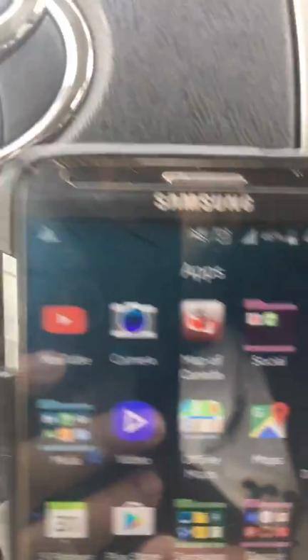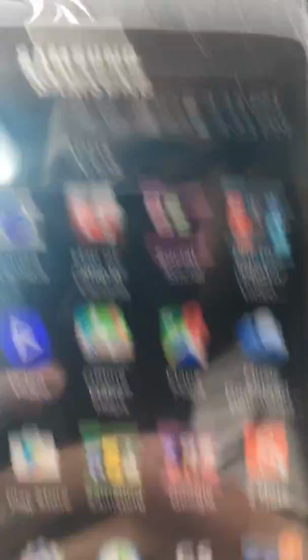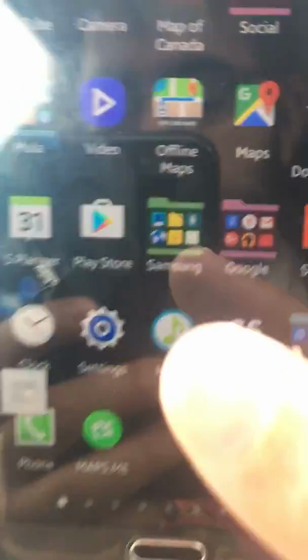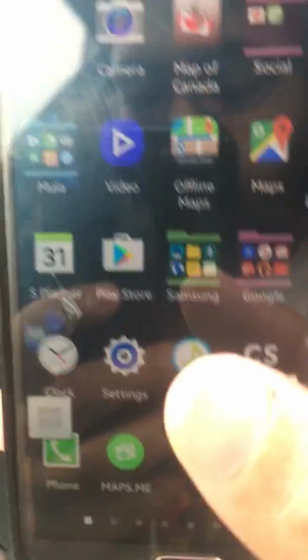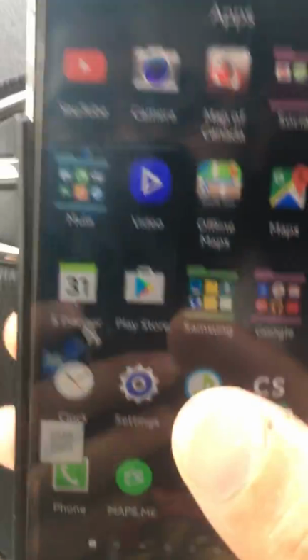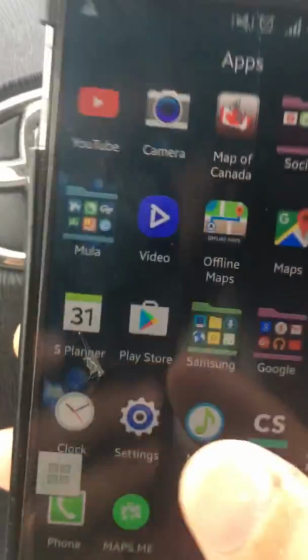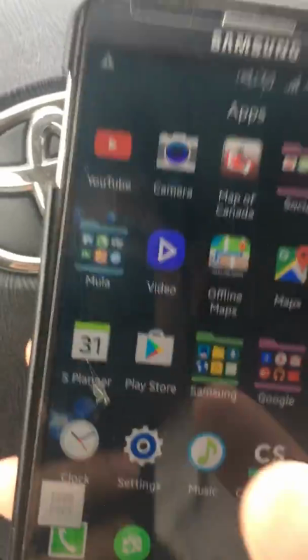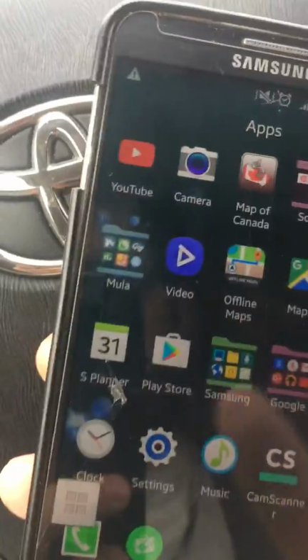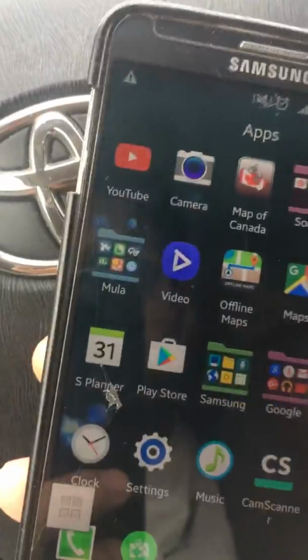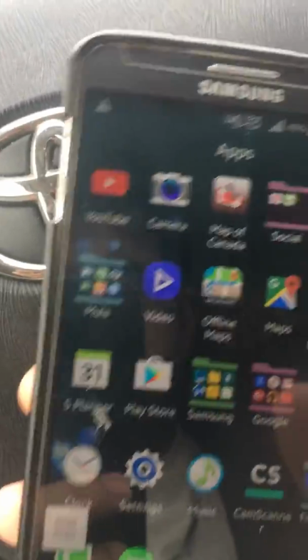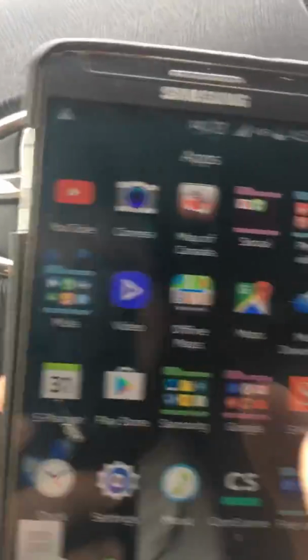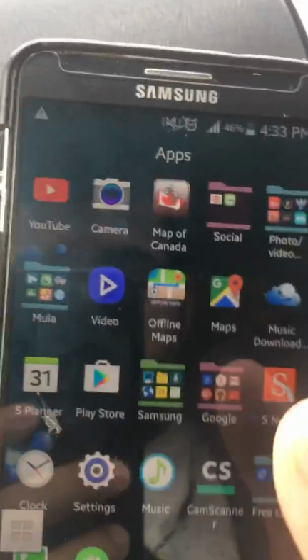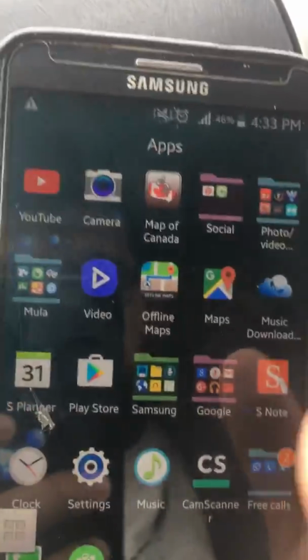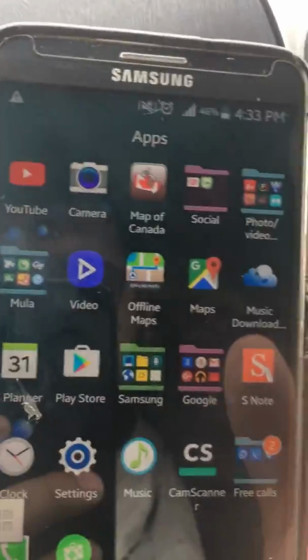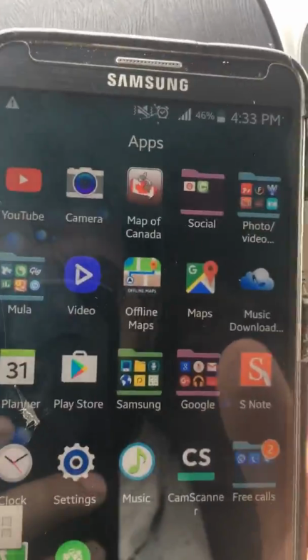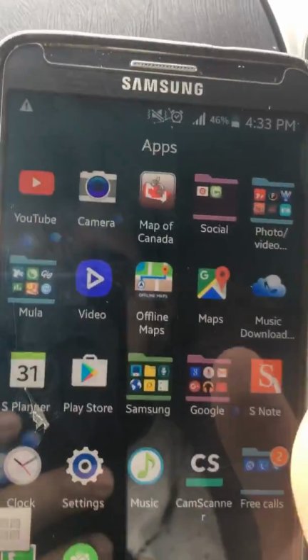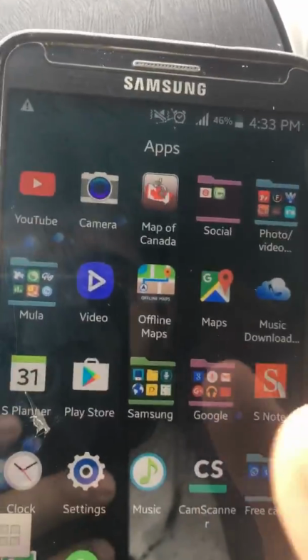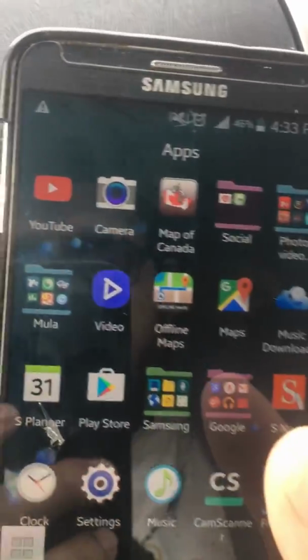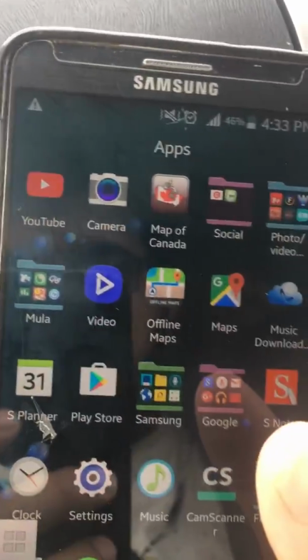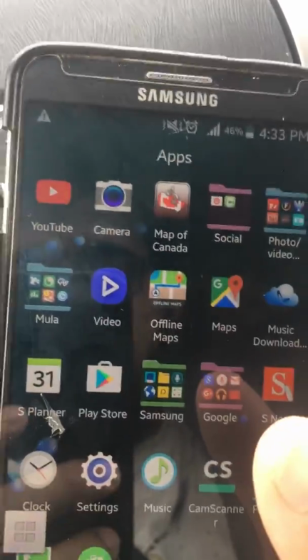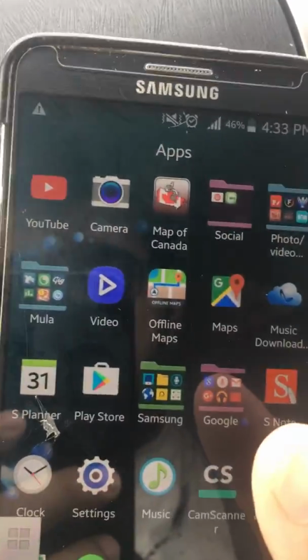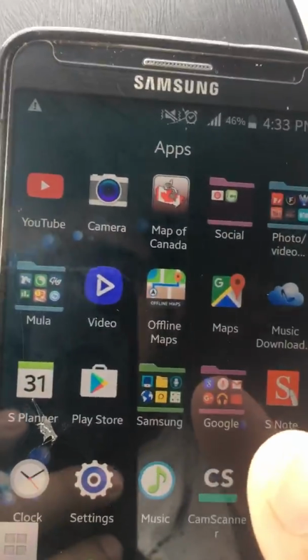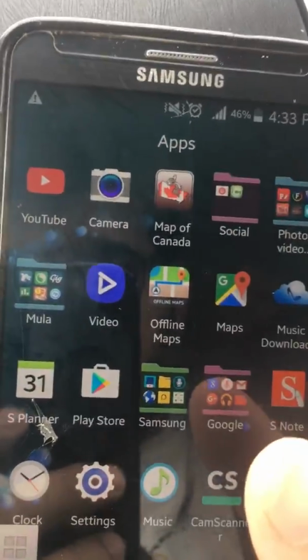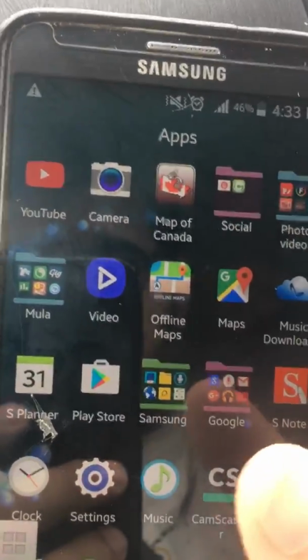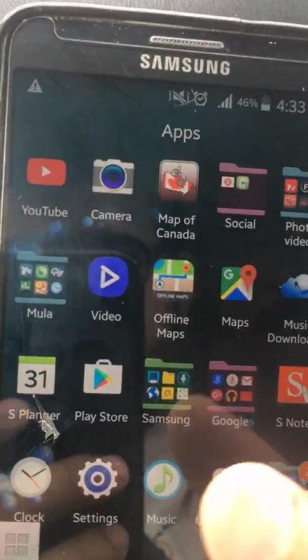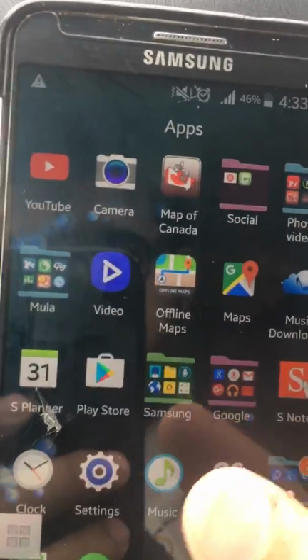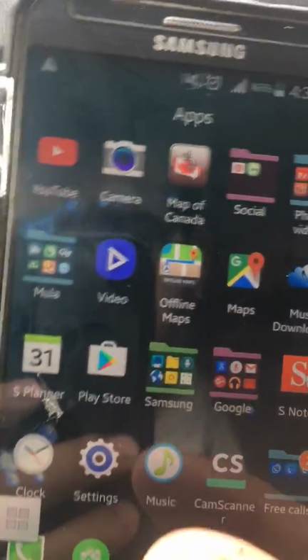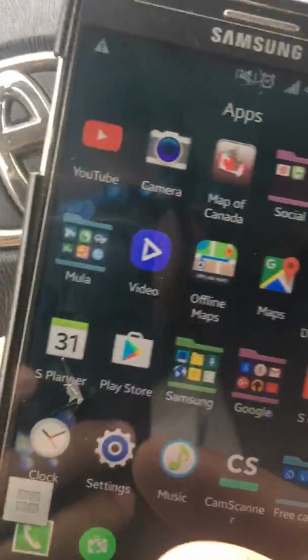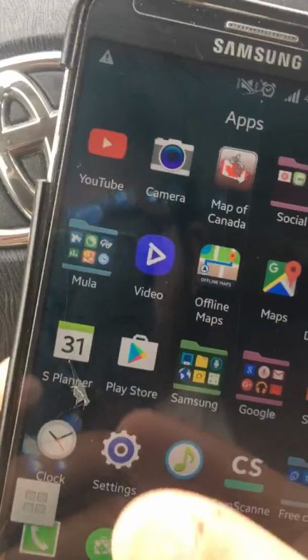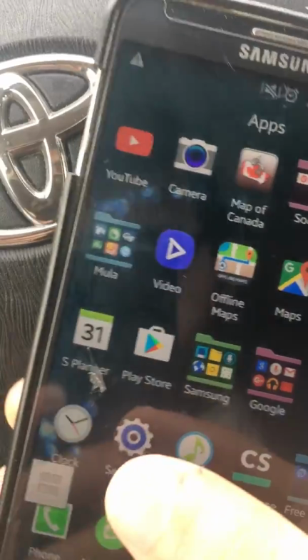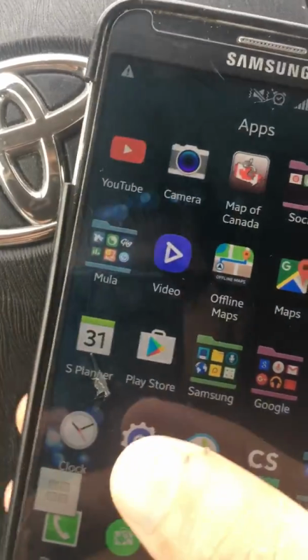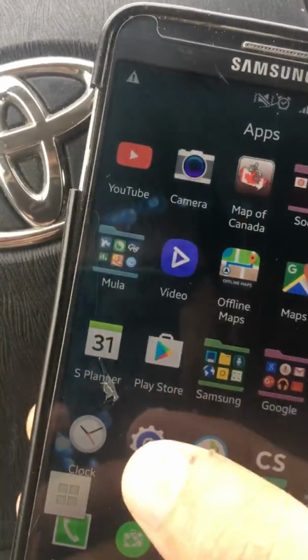How to put an alarm on your phone. This is how you put an alarm on your phone.